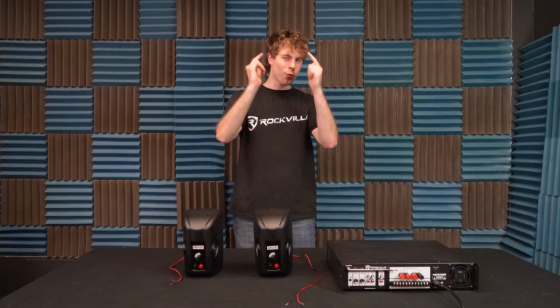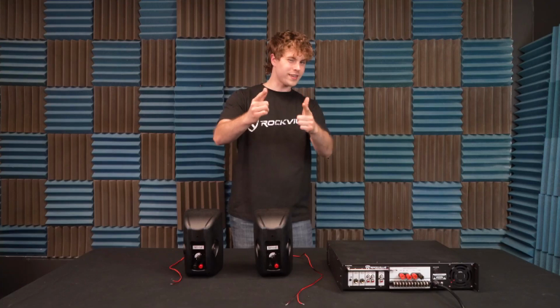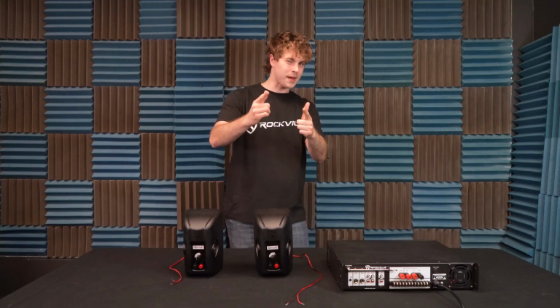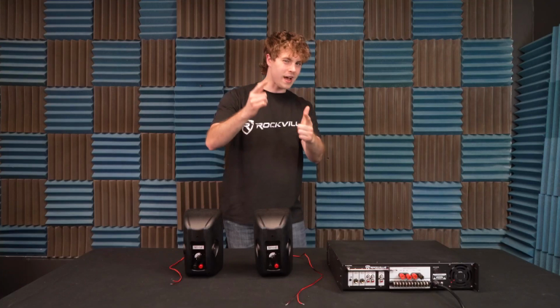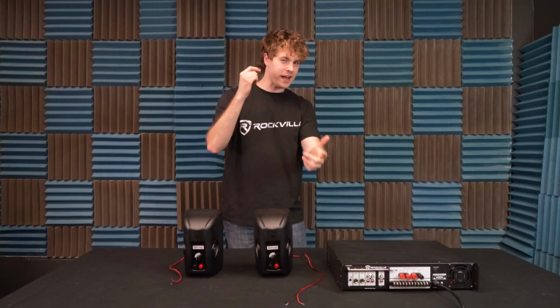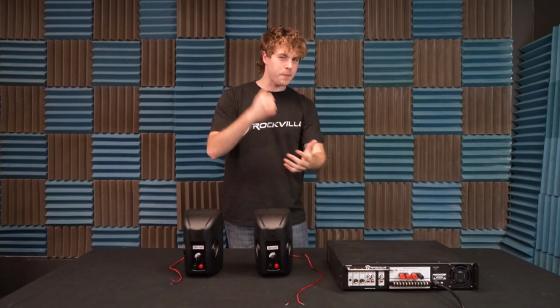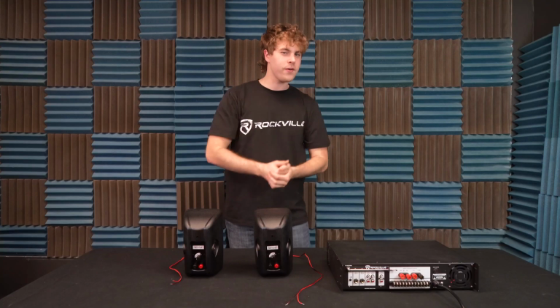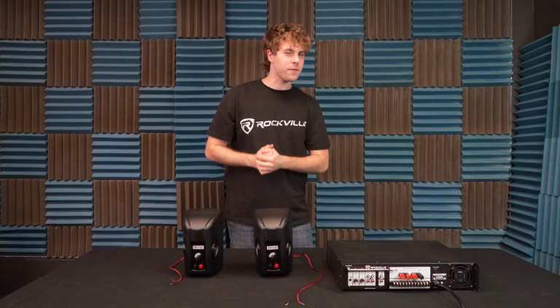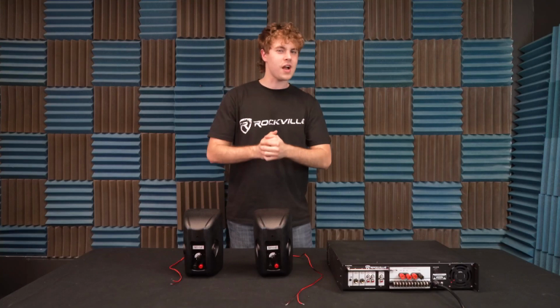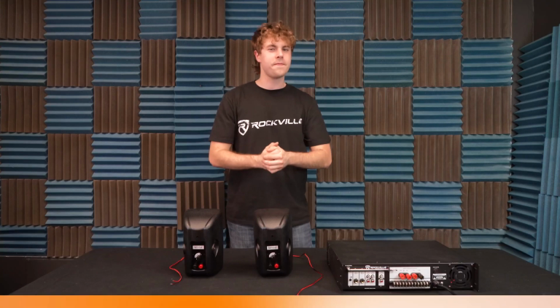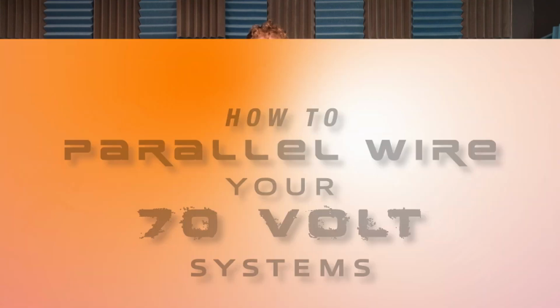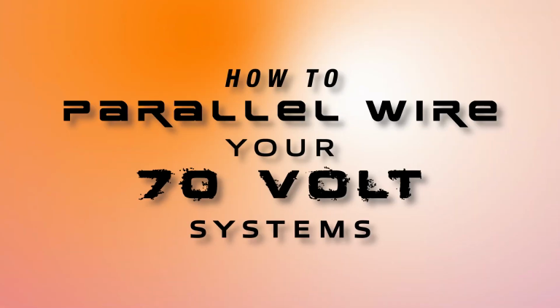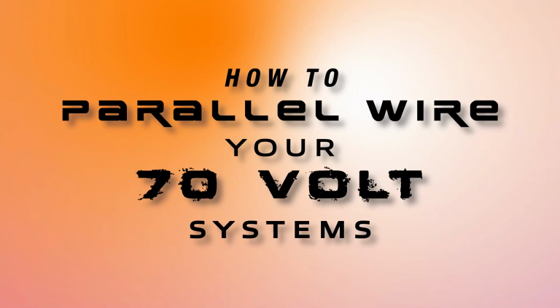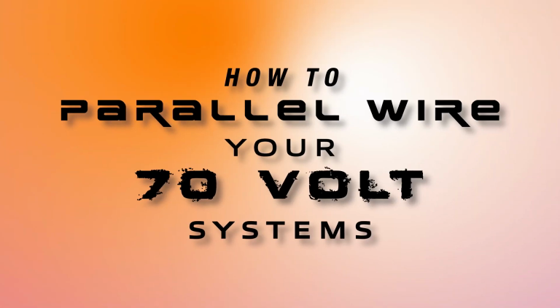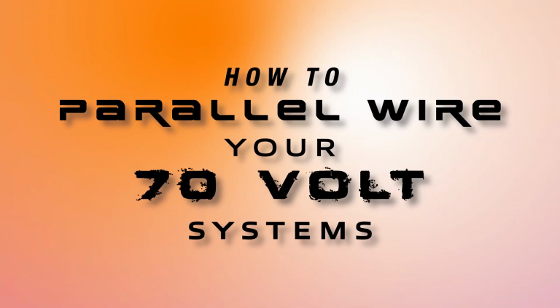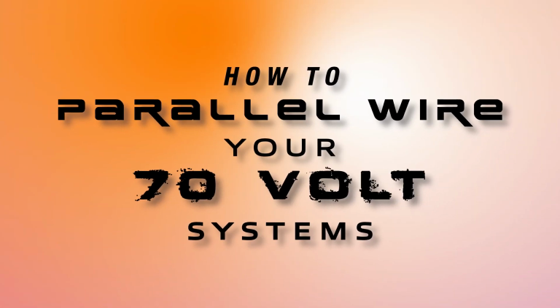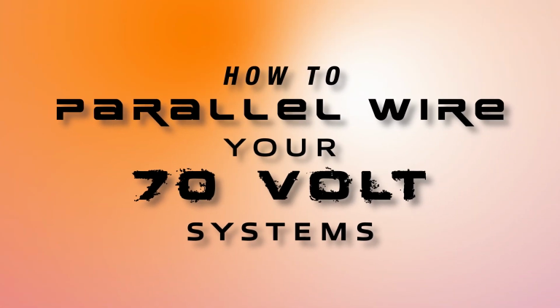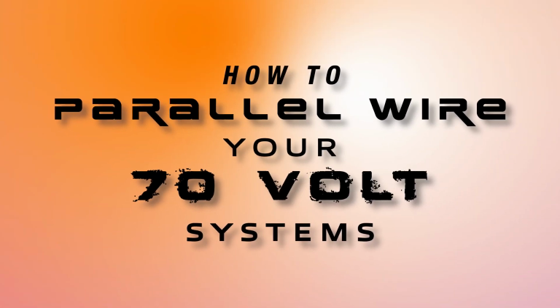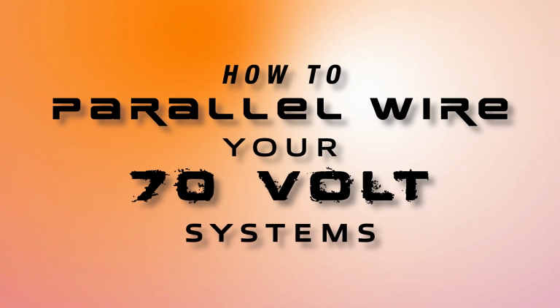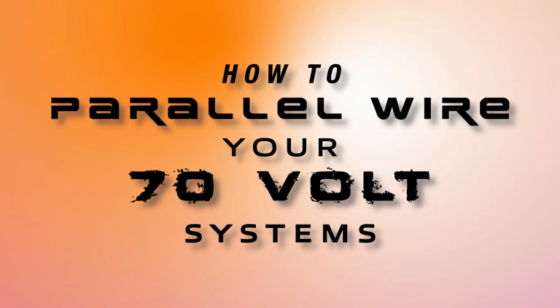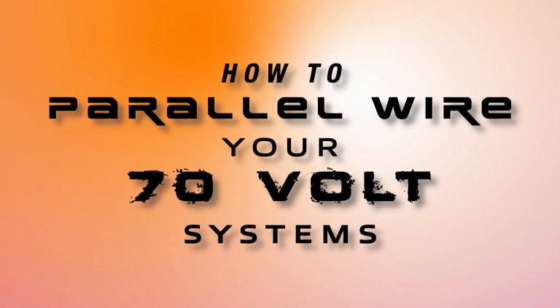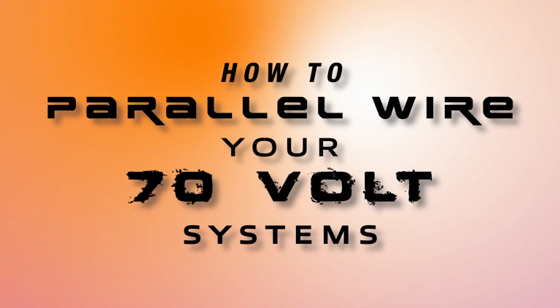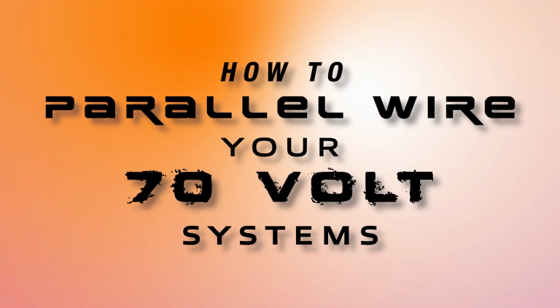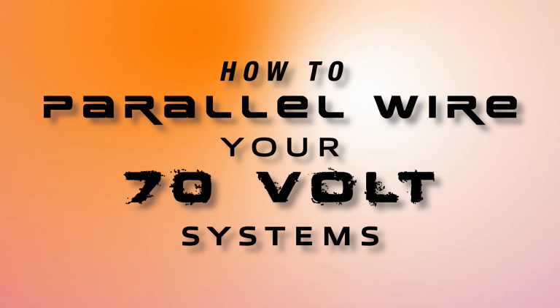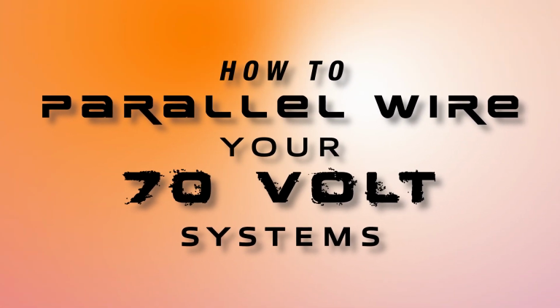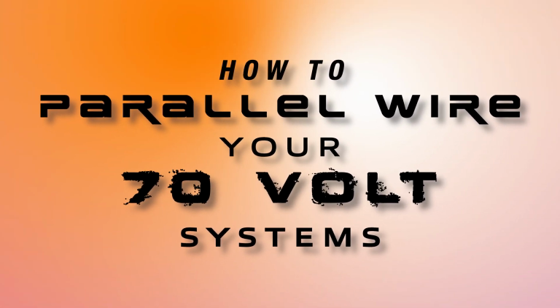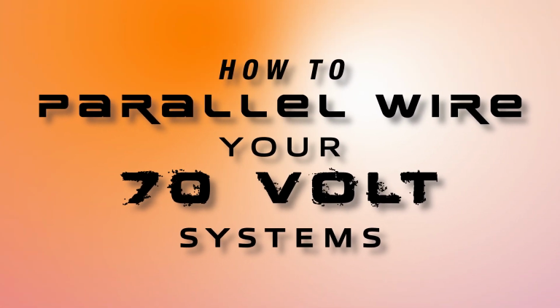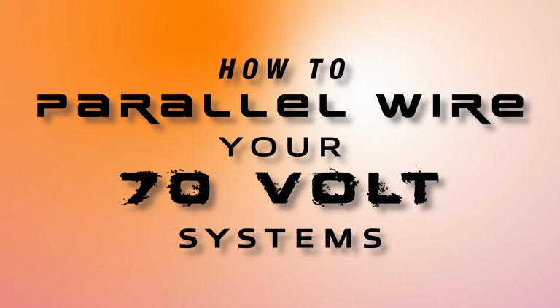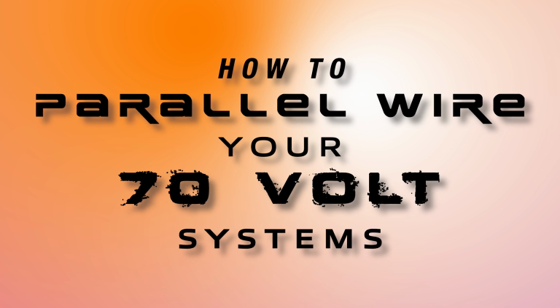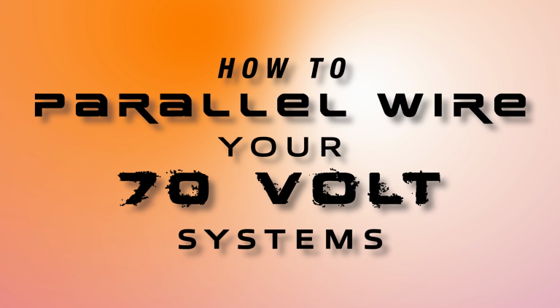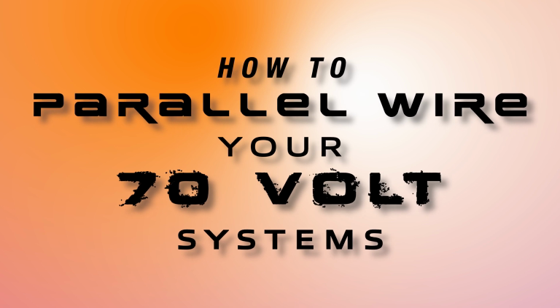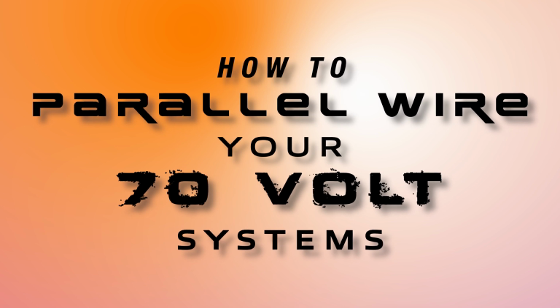What's up guys, Perry from Rockville here, and today I'm going to teach you how to parallel wire your 70 volt systems.